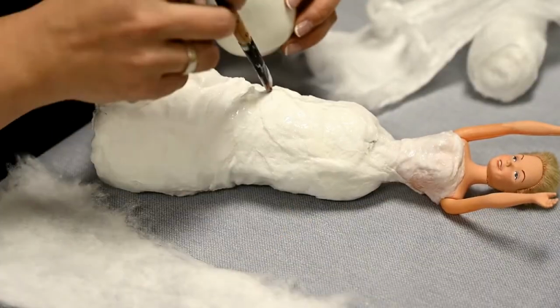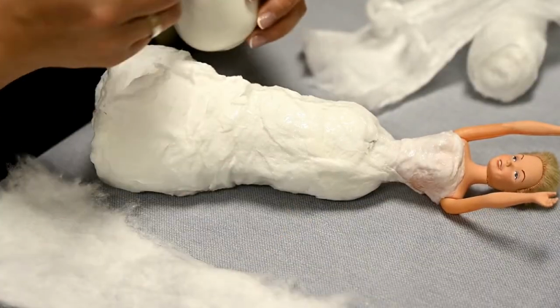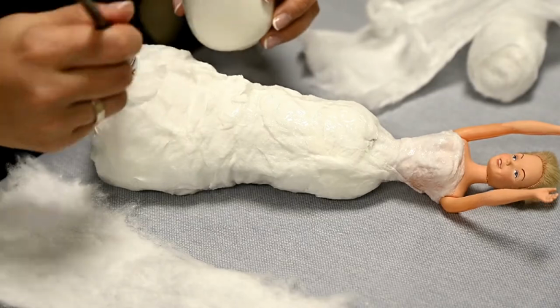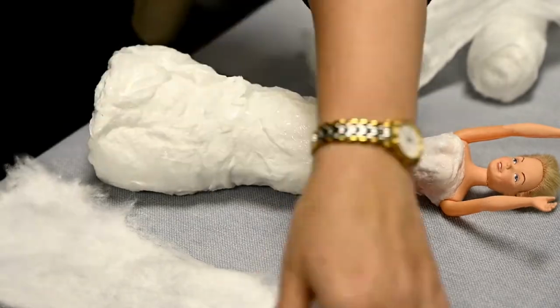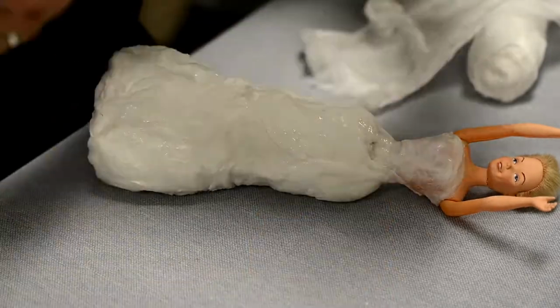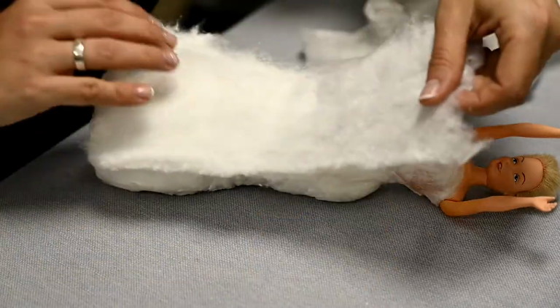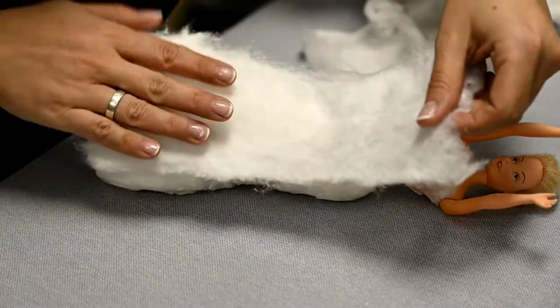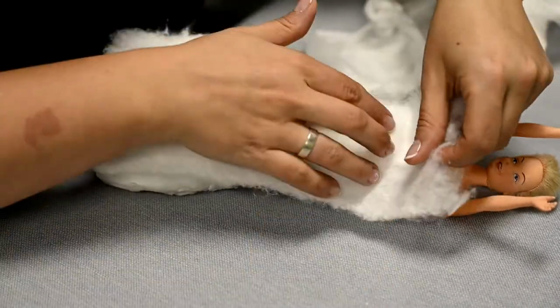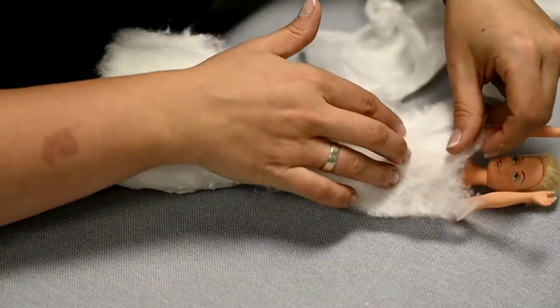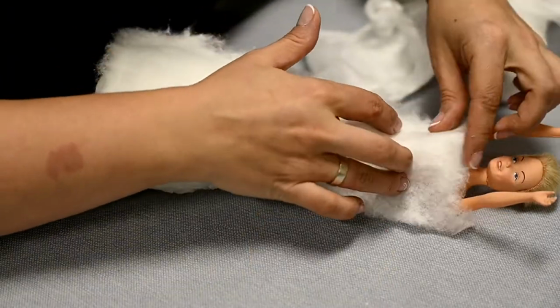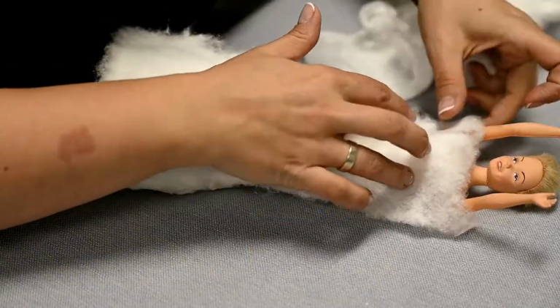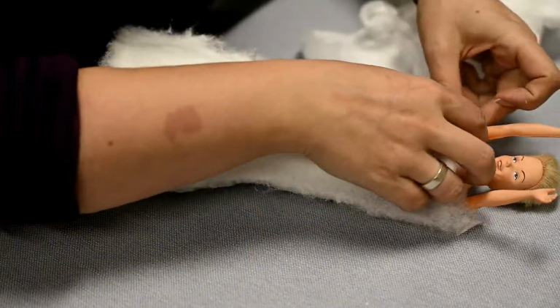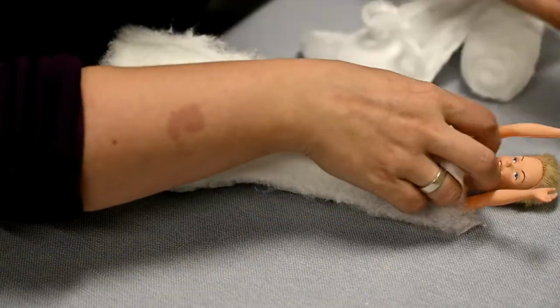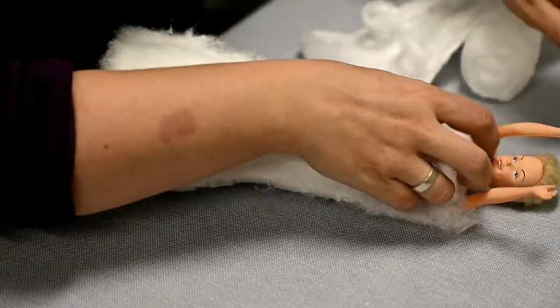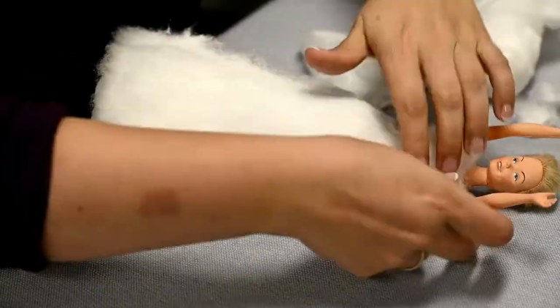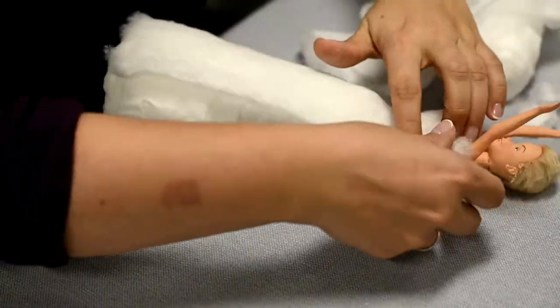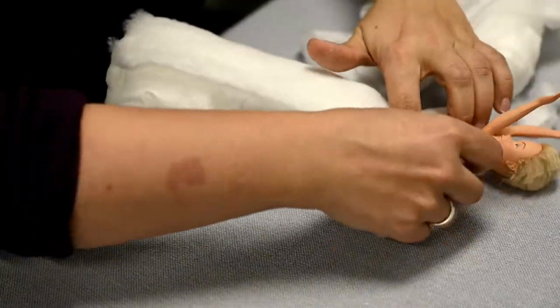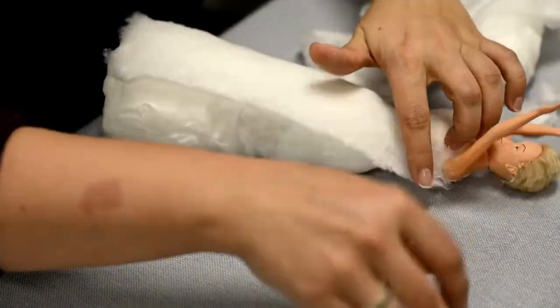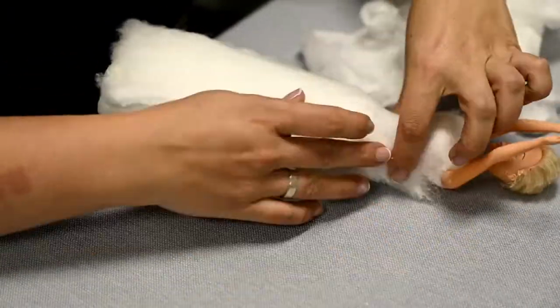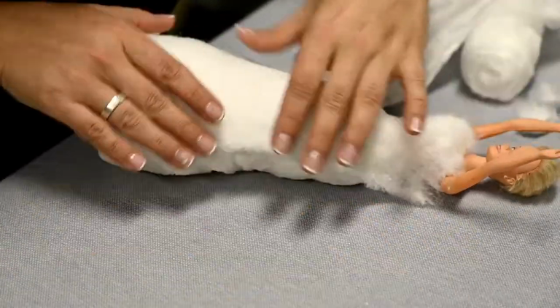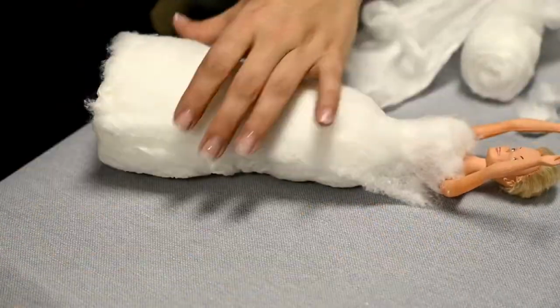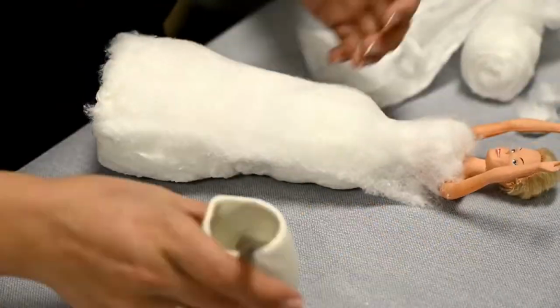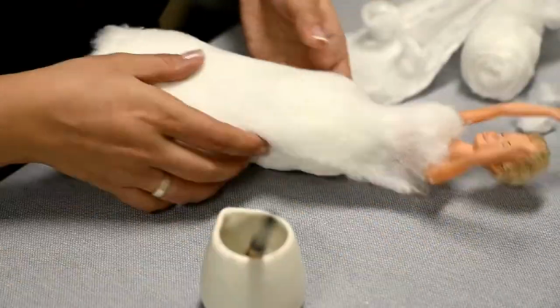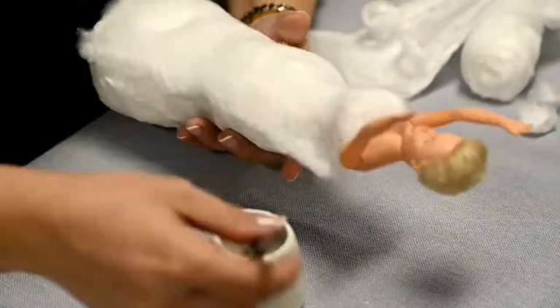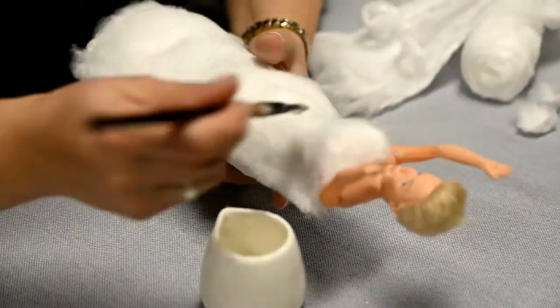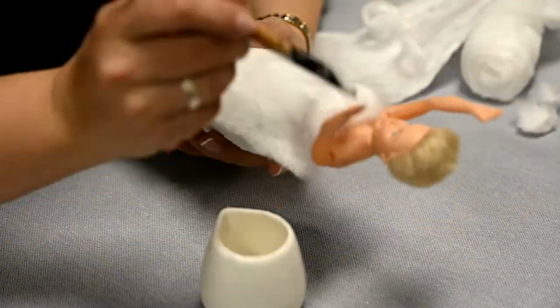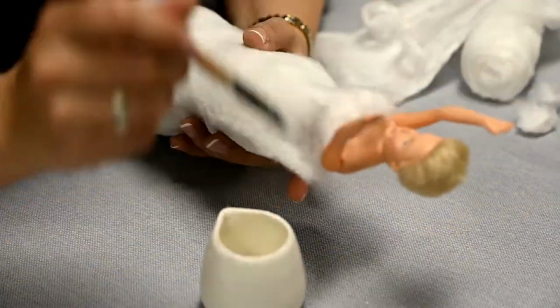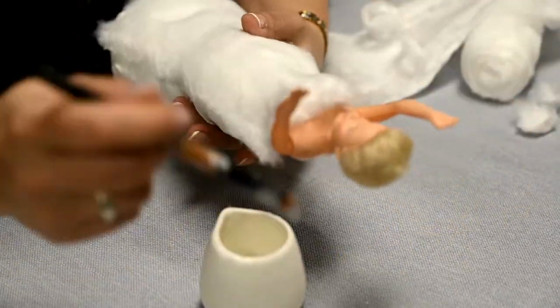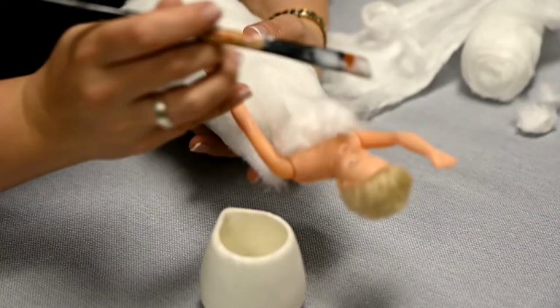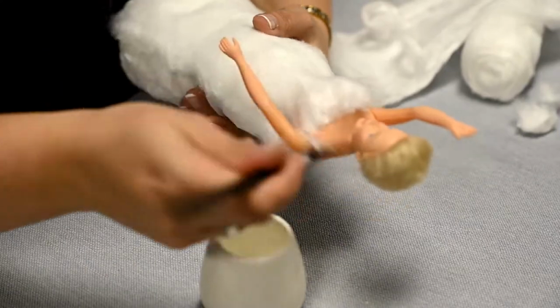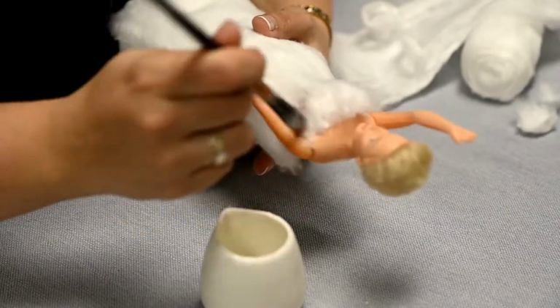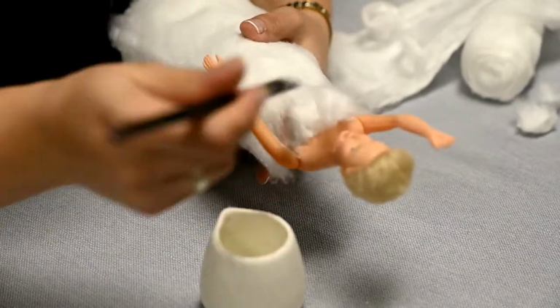I'm applying several thin layers of cotton to smooth the surface and then covering it with glue.